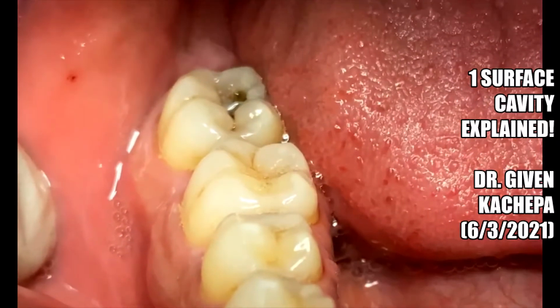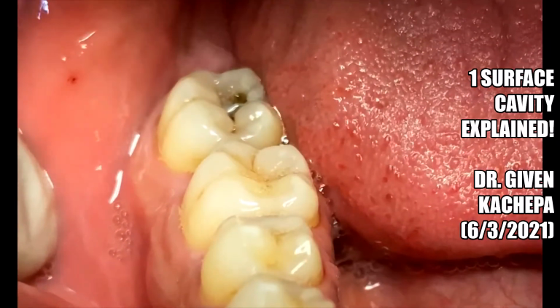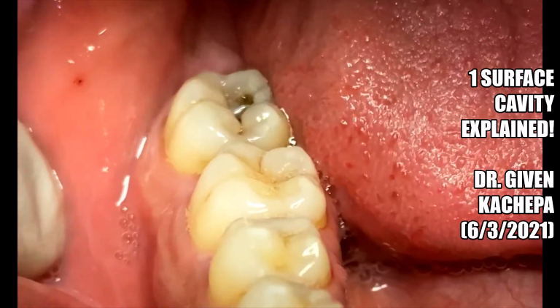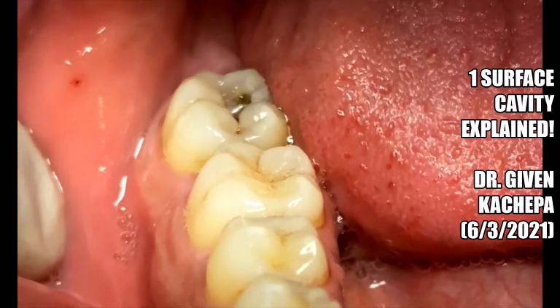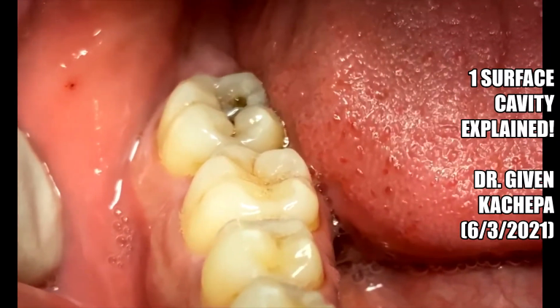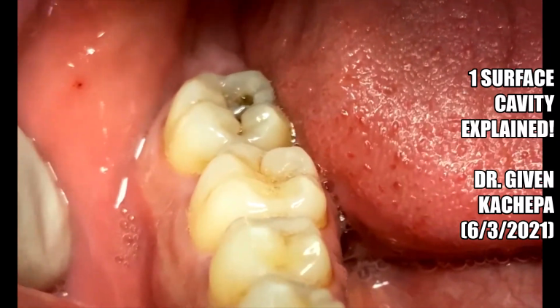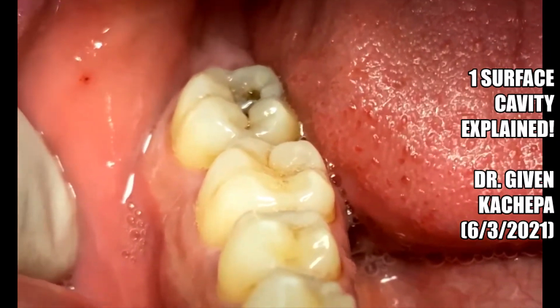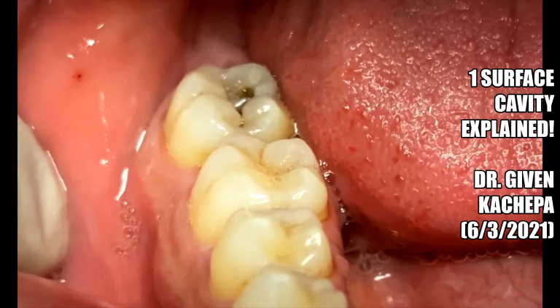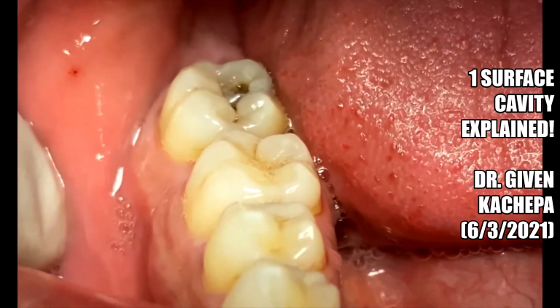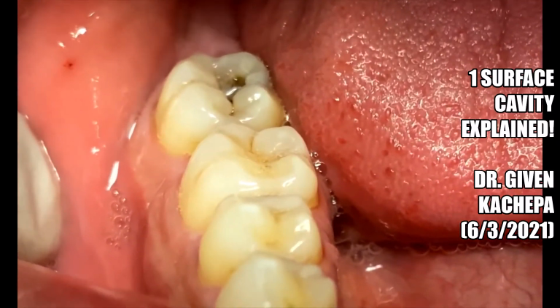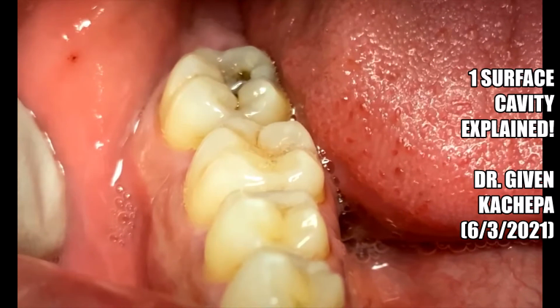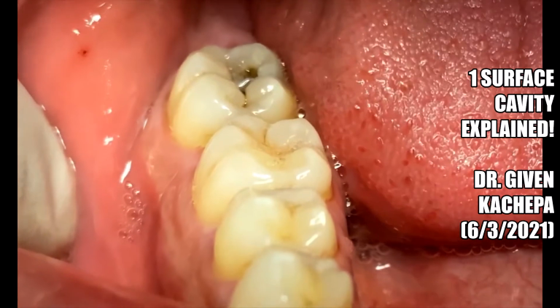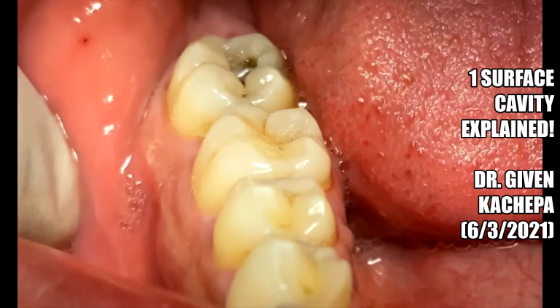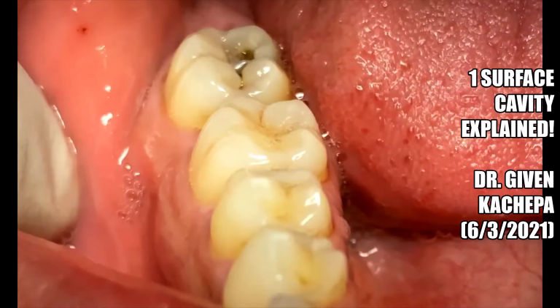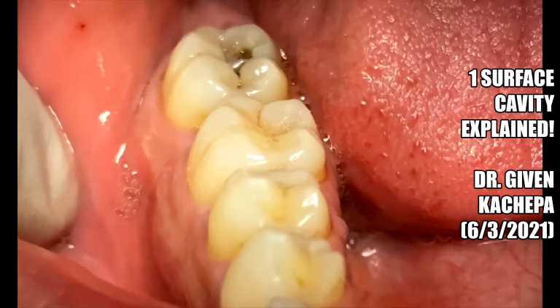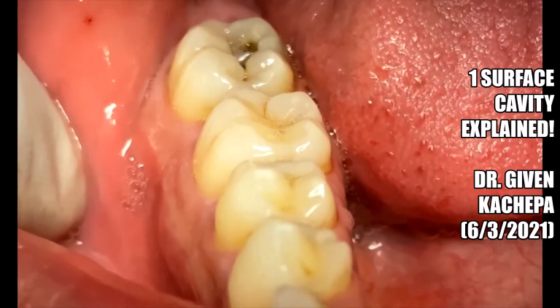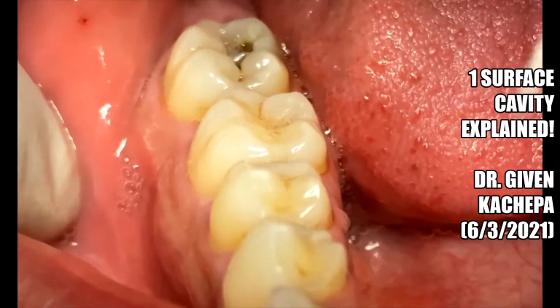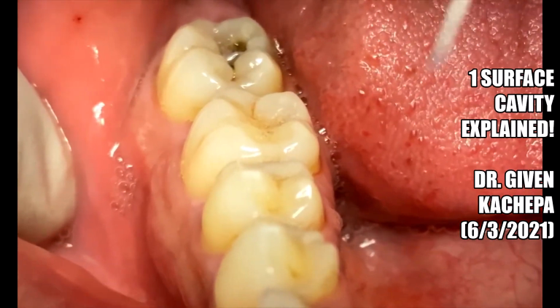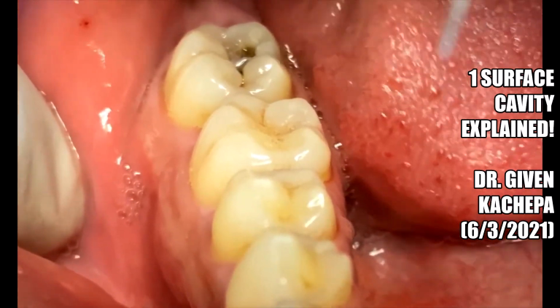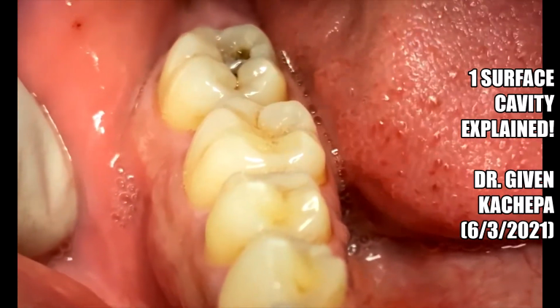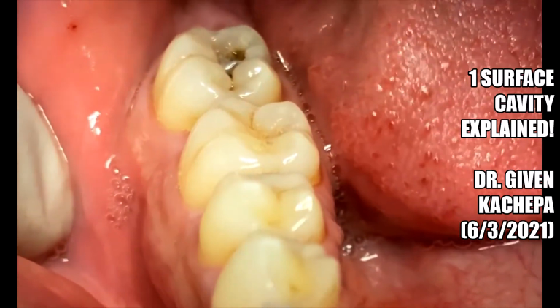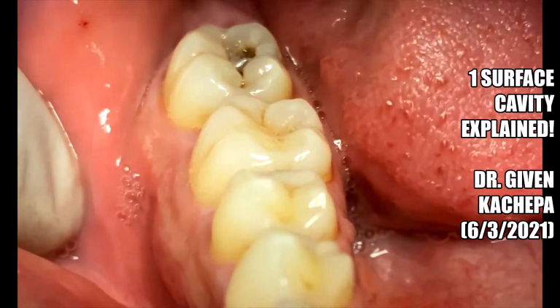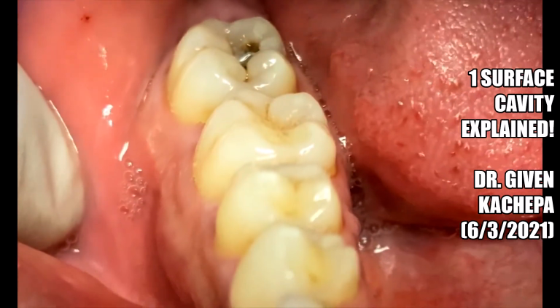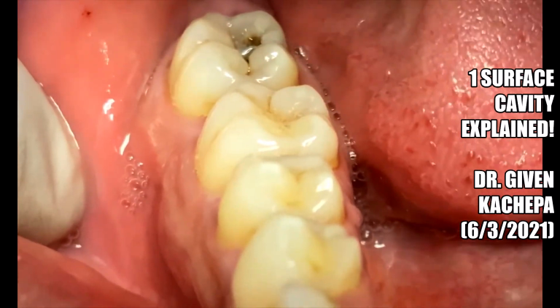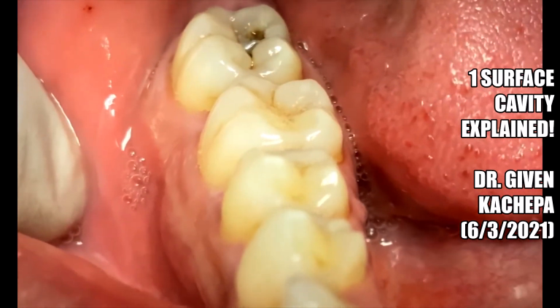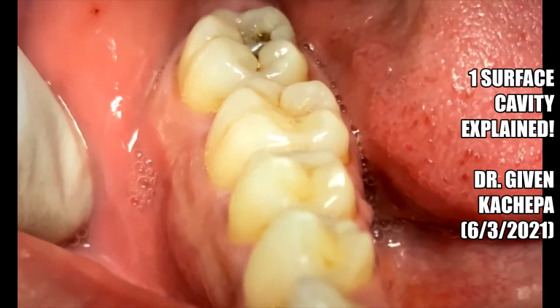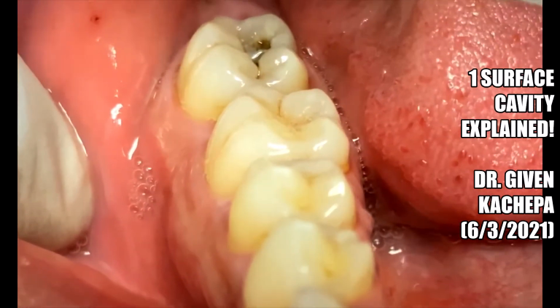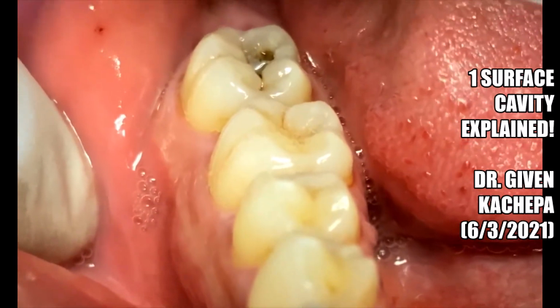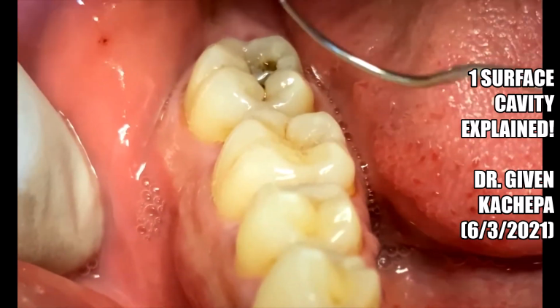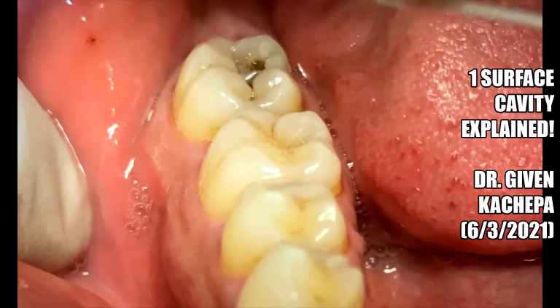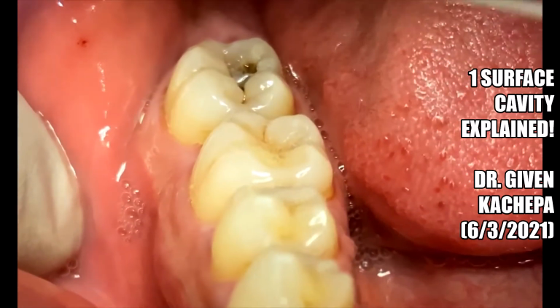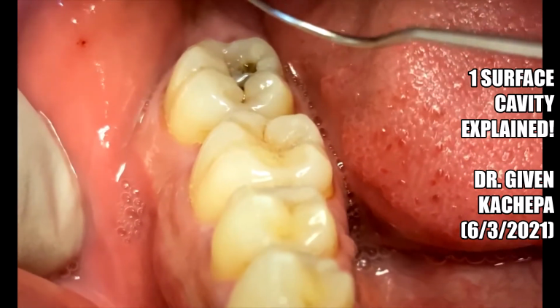Hi everybody, this is Dr. Kachepa from Inwood Dental. In this video I want to demonstrate what an occlusal filling is, or cavity.